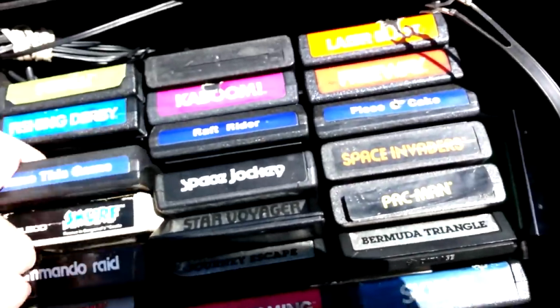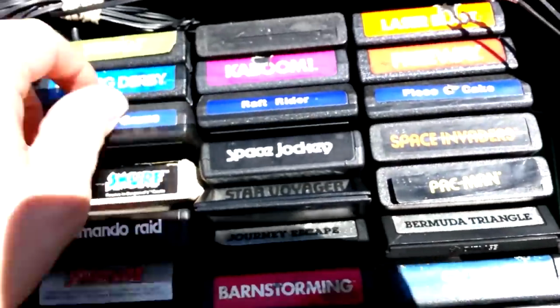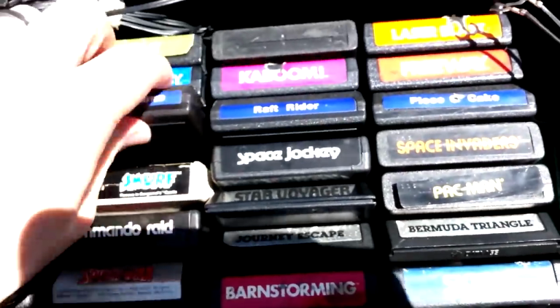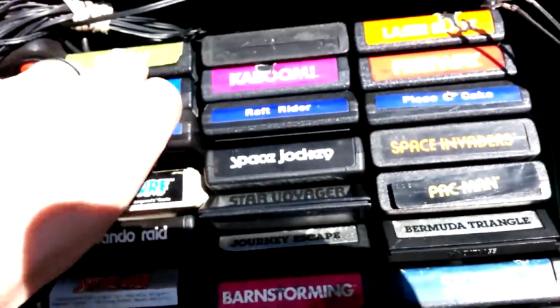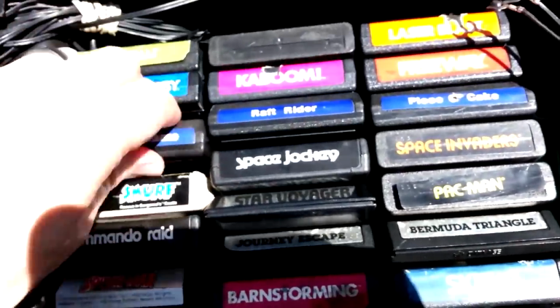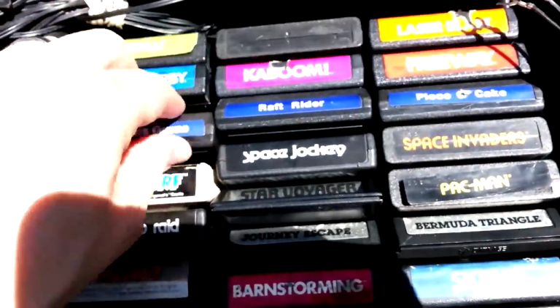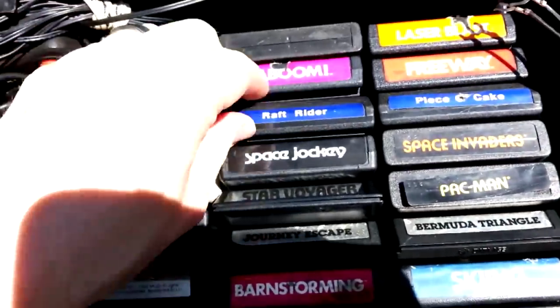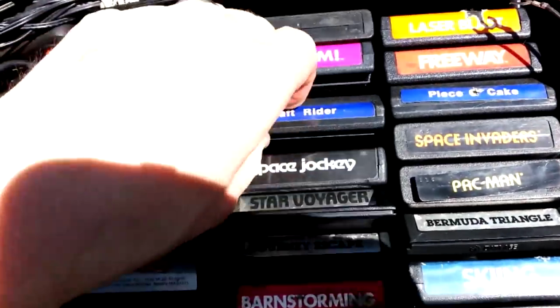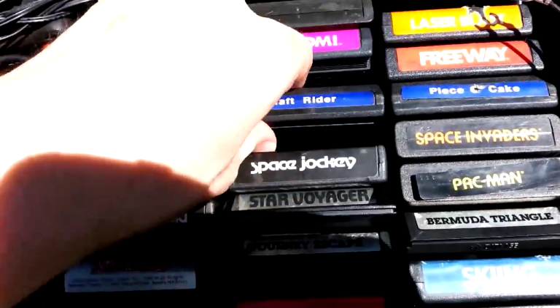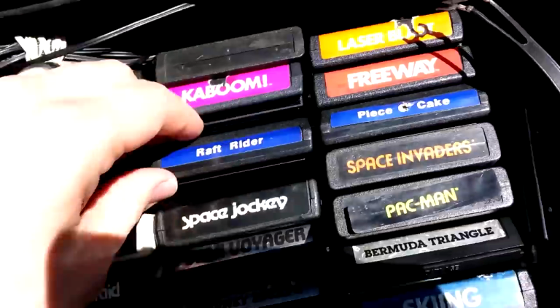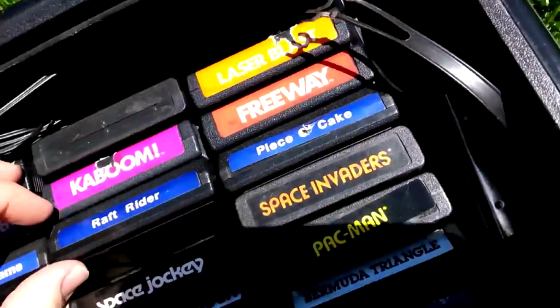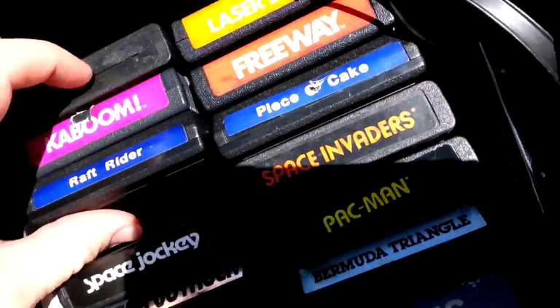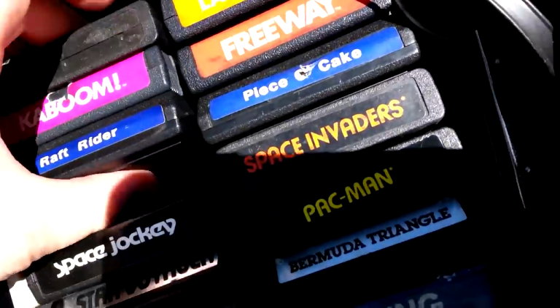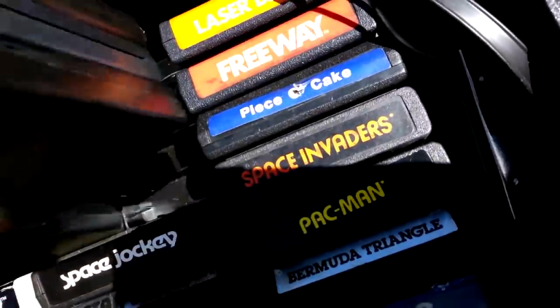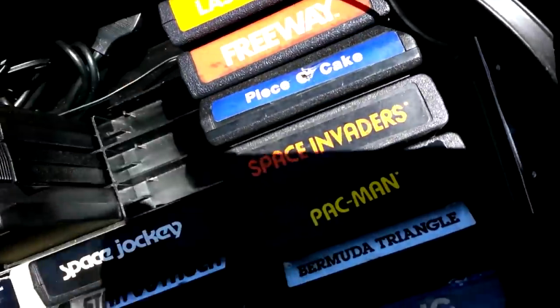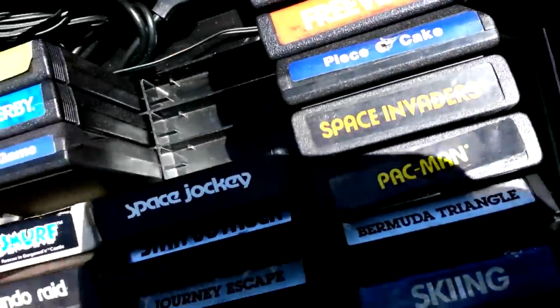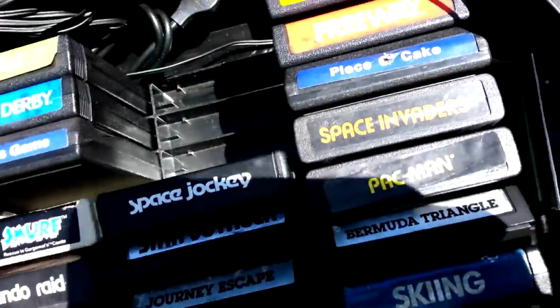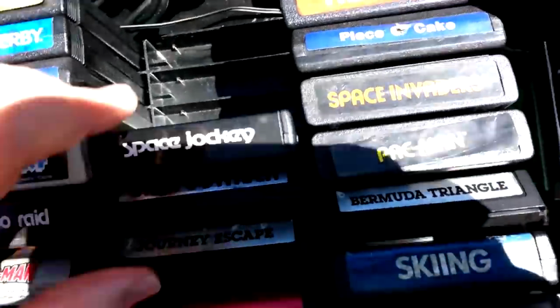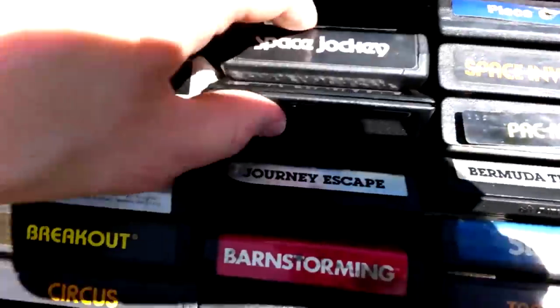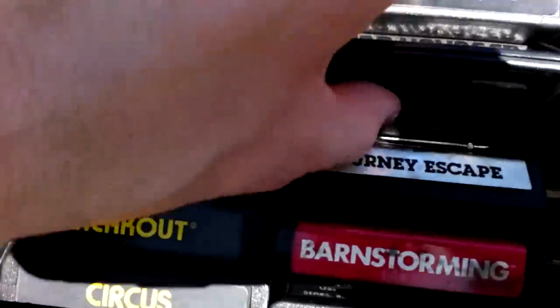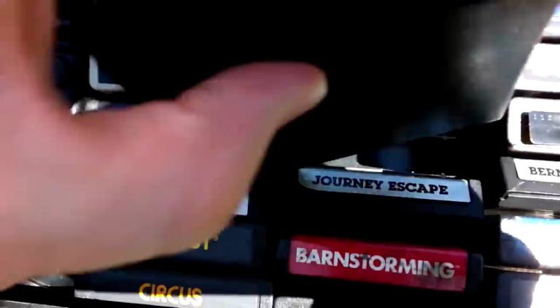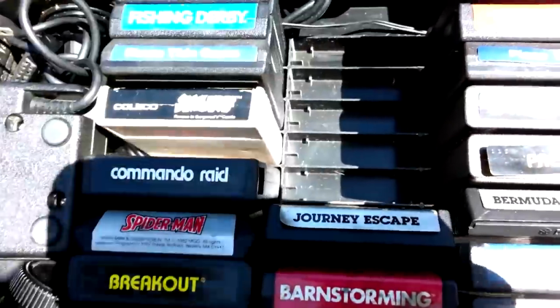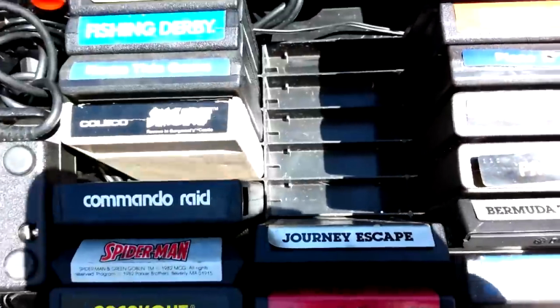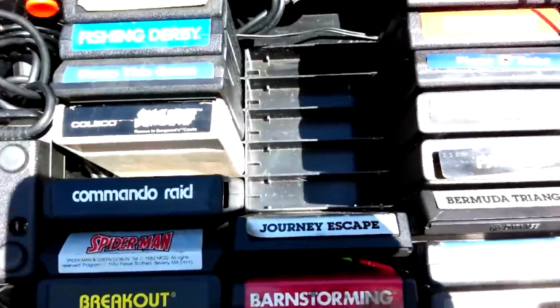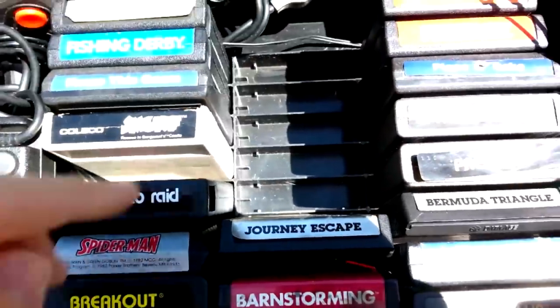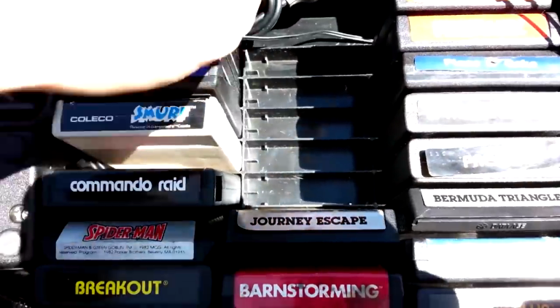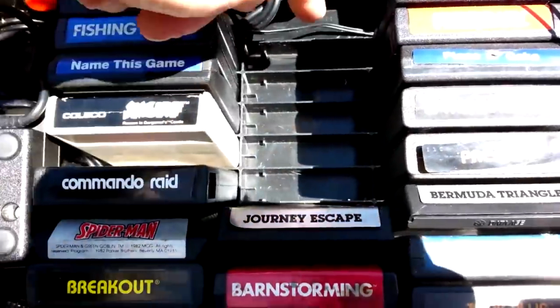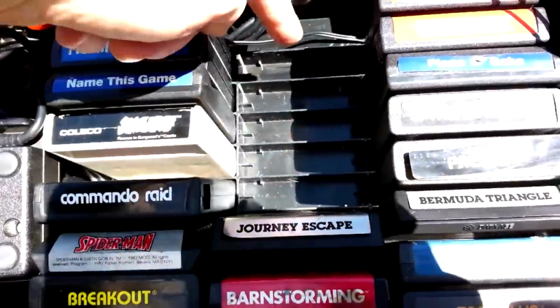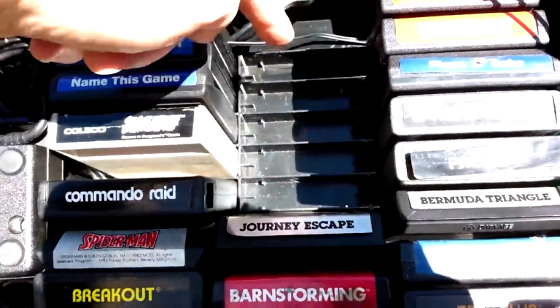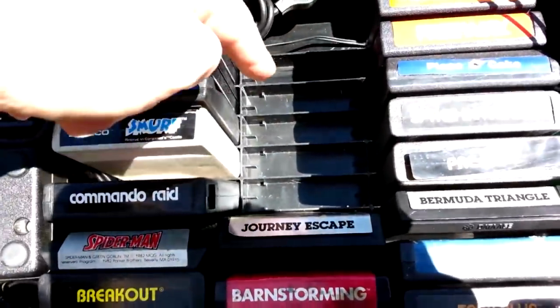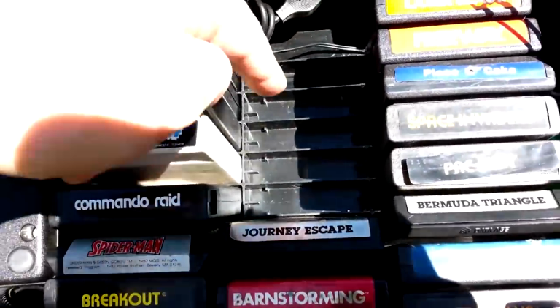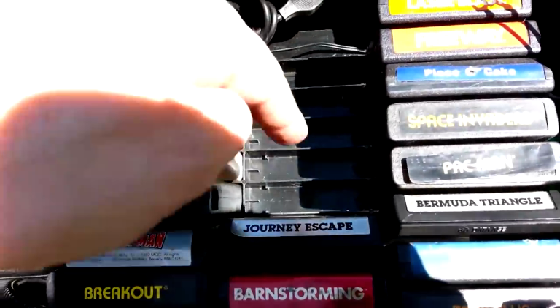But if you spot a Telegames in mint condition with a Telegames Center, you pounce on that like a tiger pouncing out of a Vectrex.